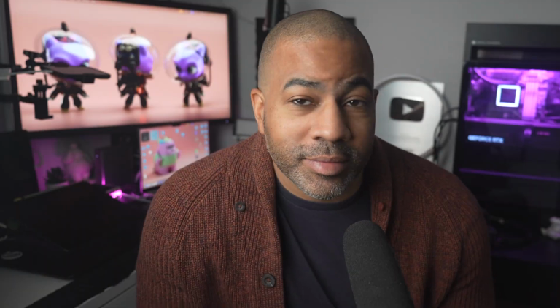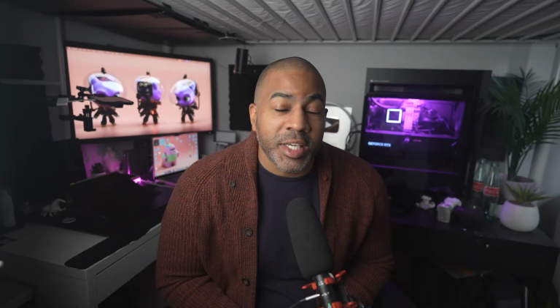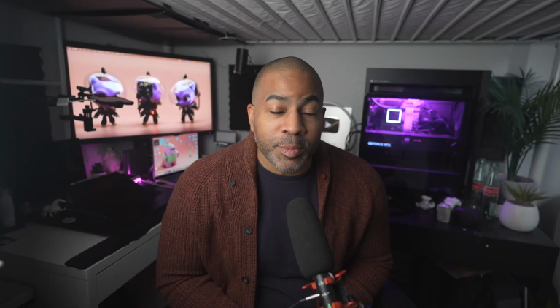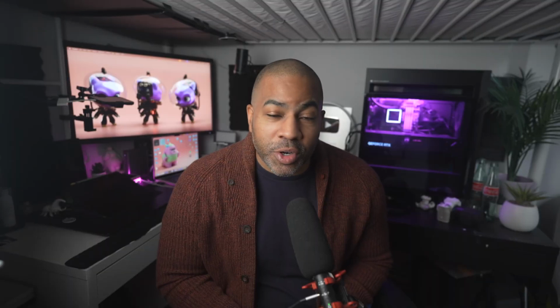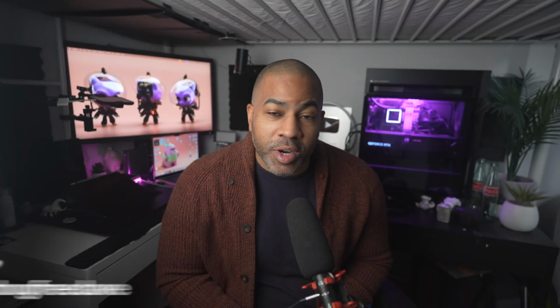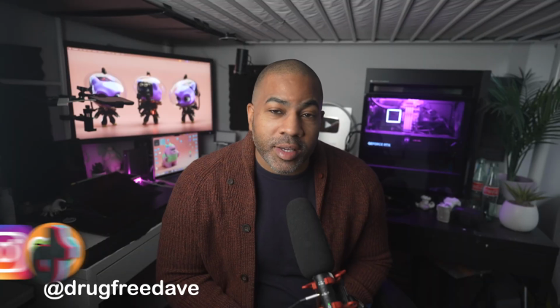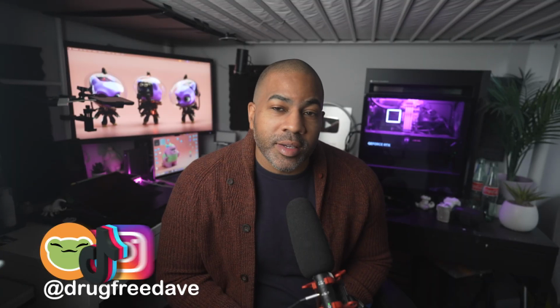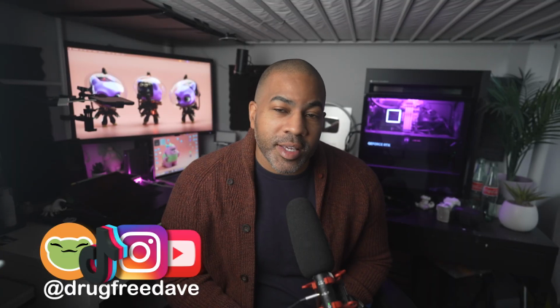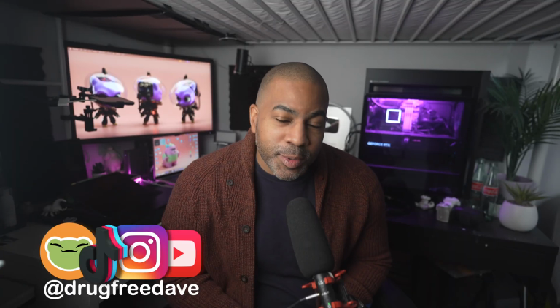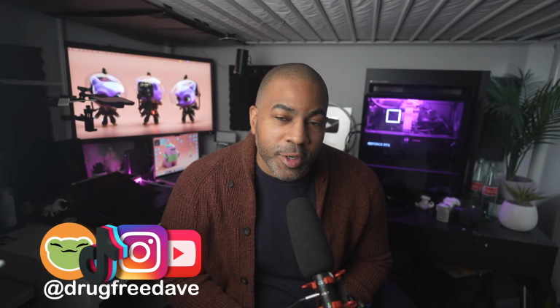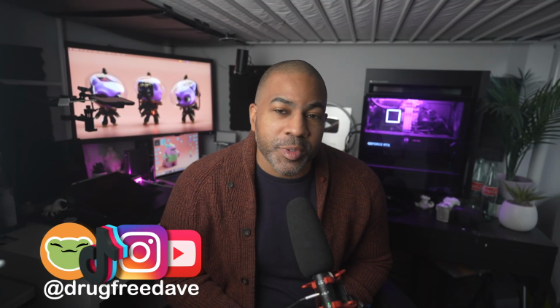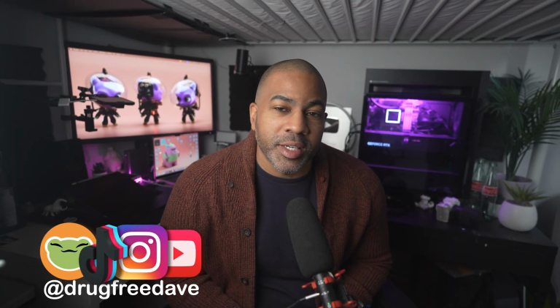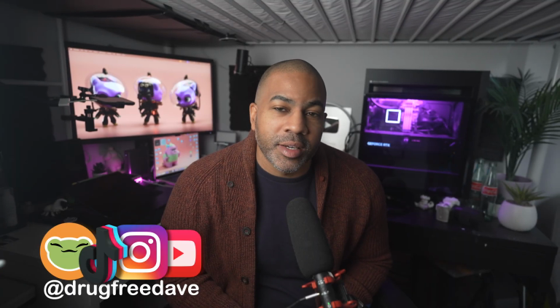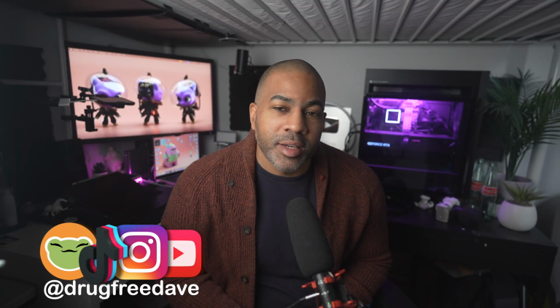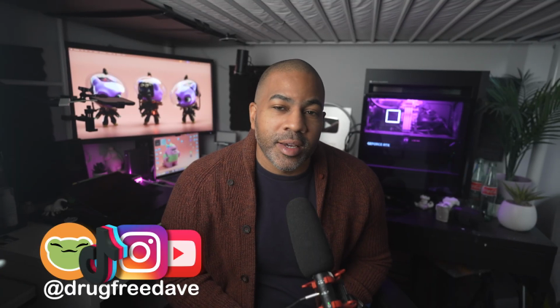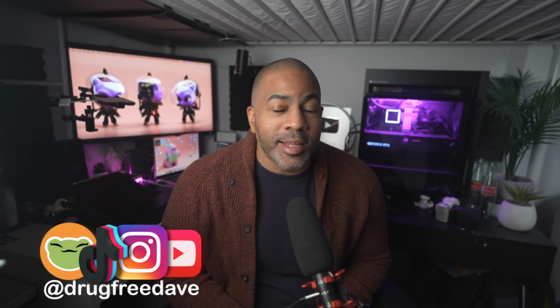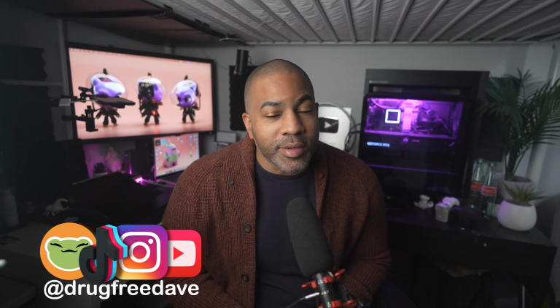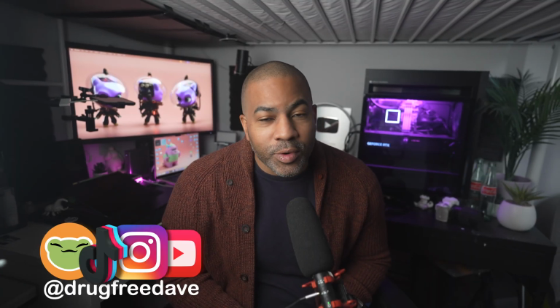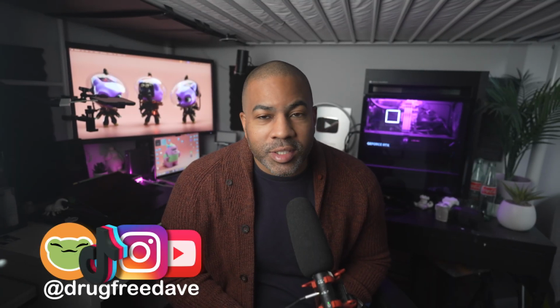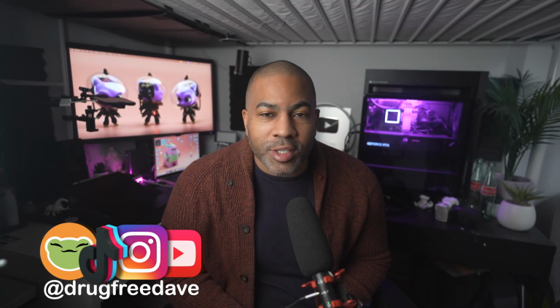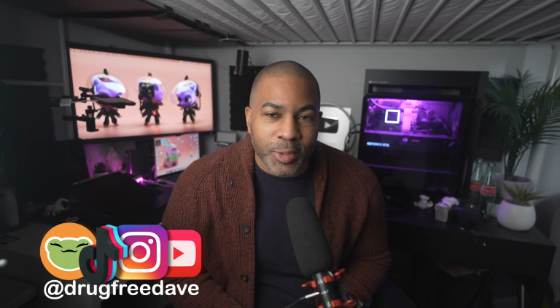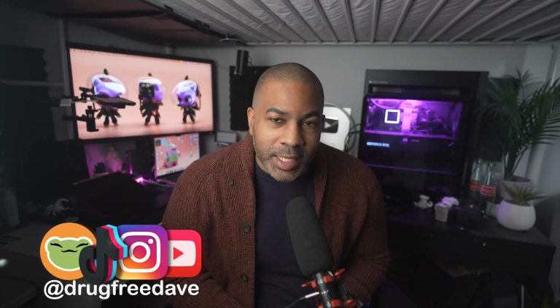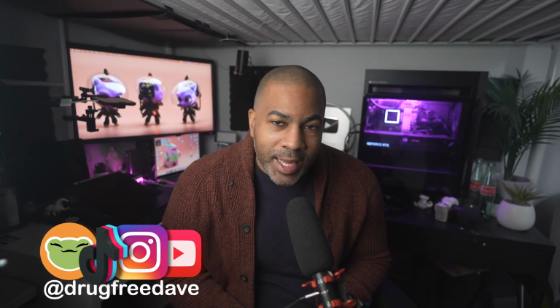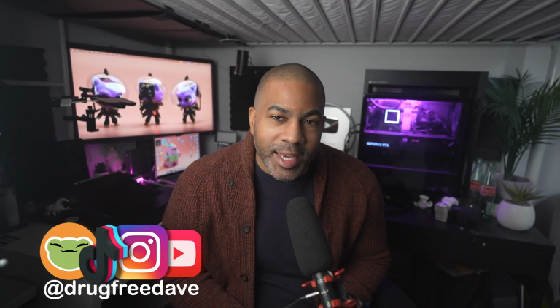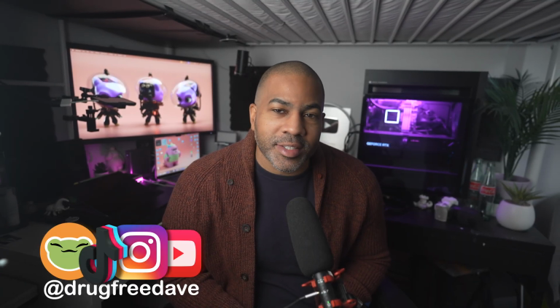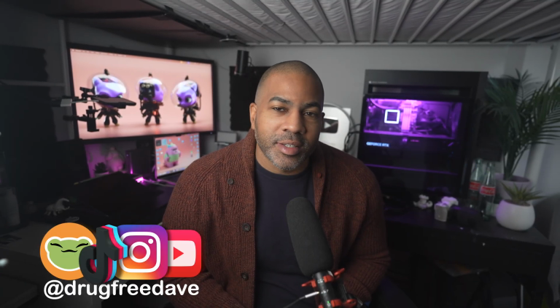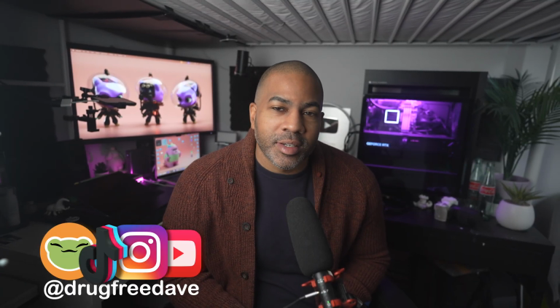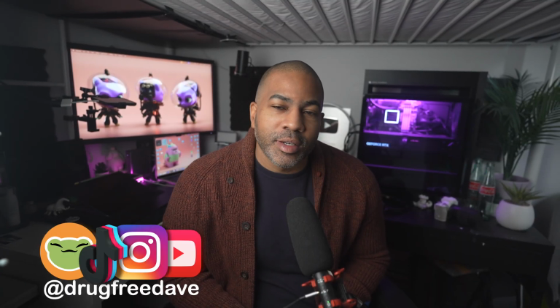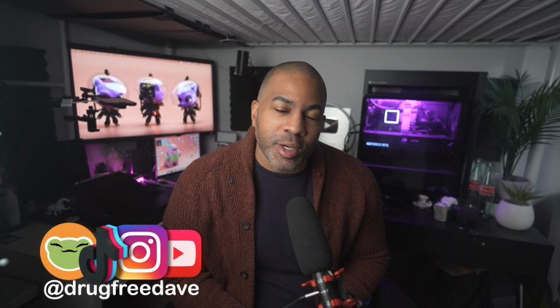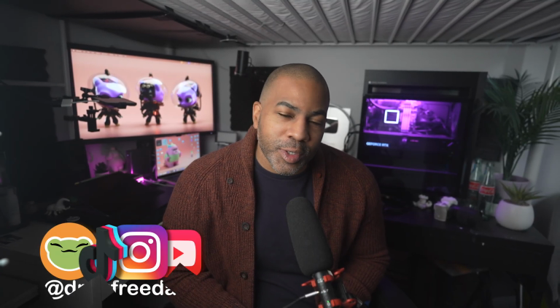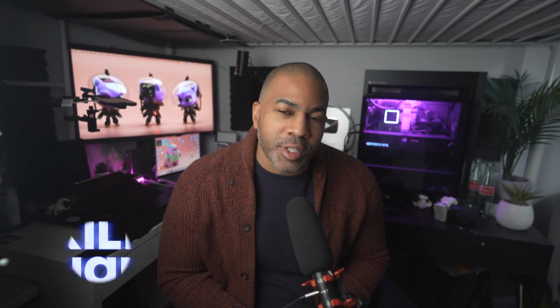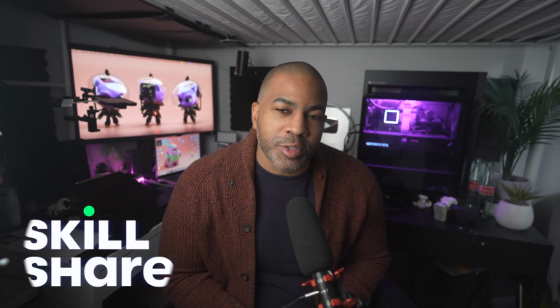Keep drawing, keep sculpting, and I look forward to seeing you in class here on Skillshare.